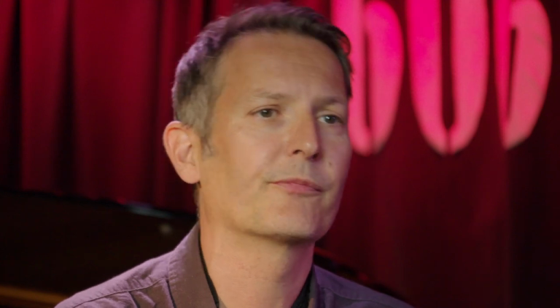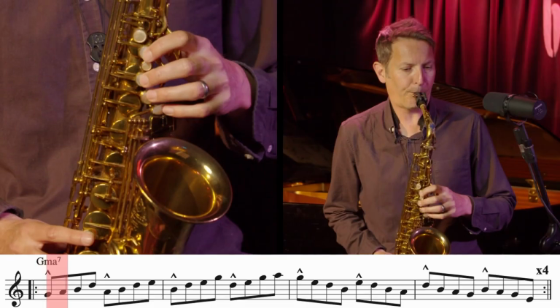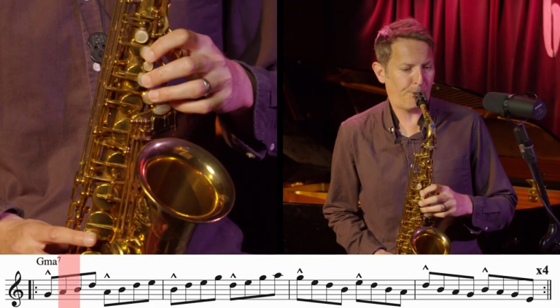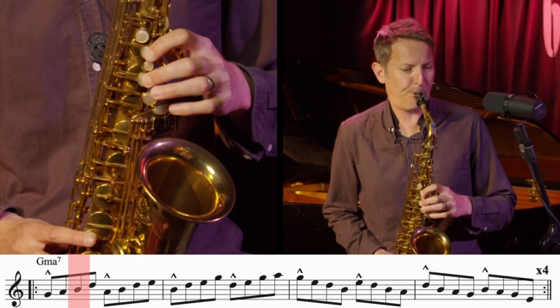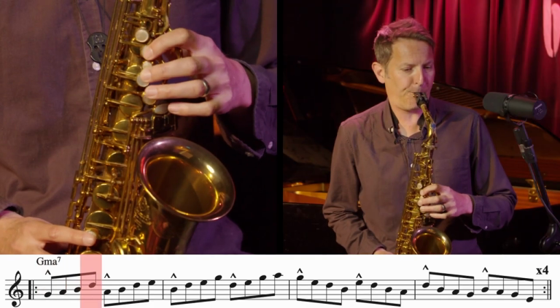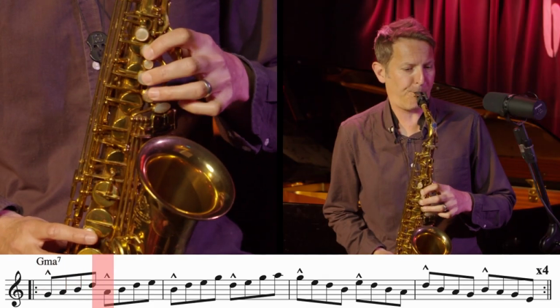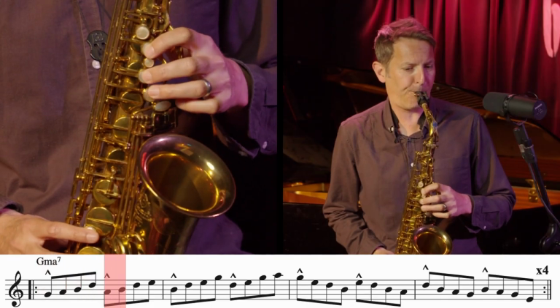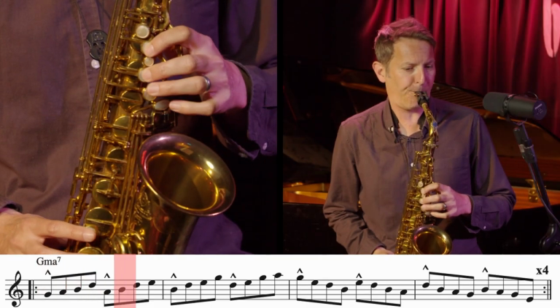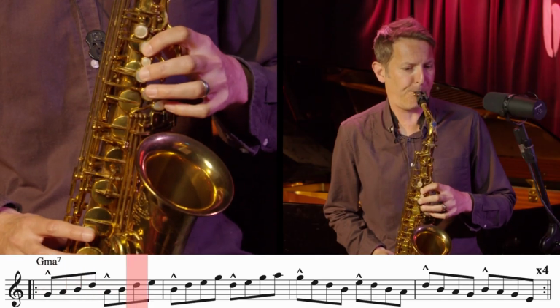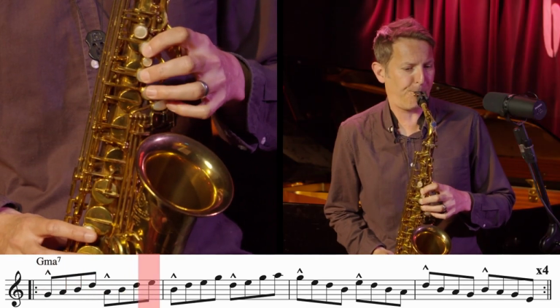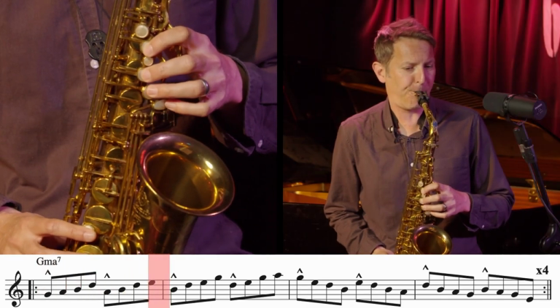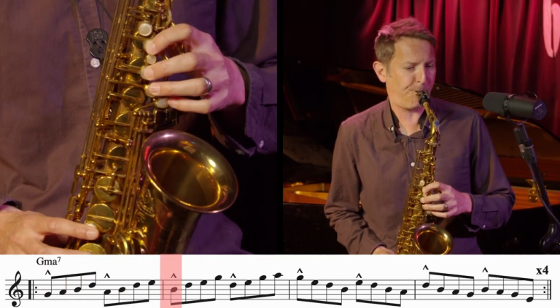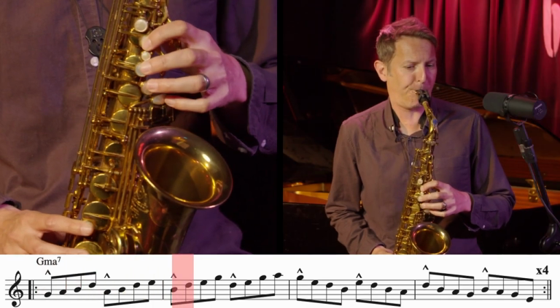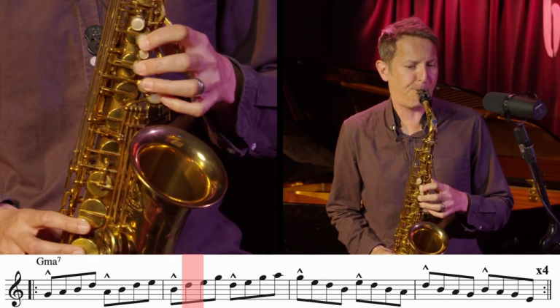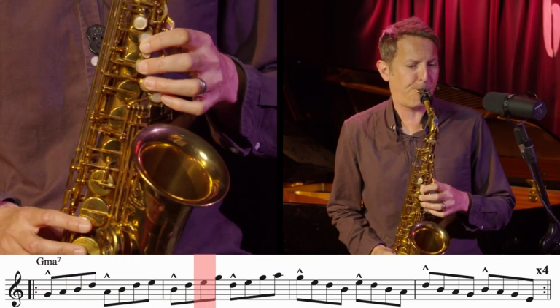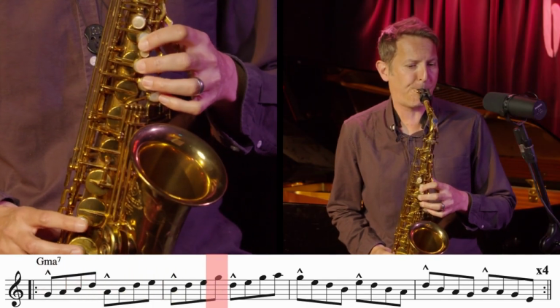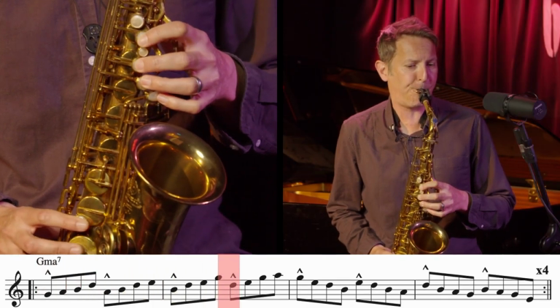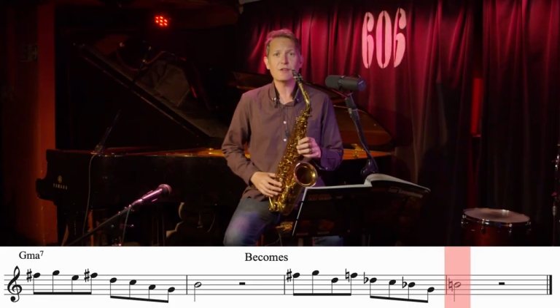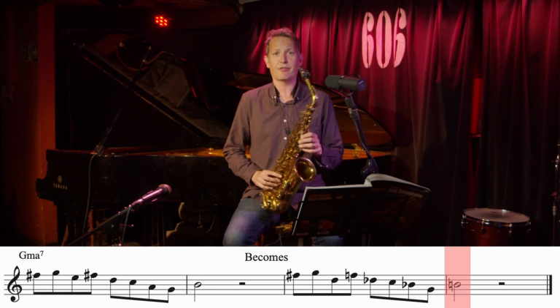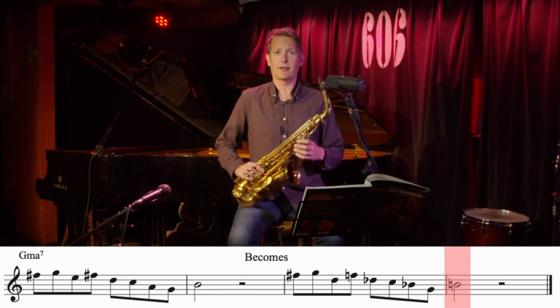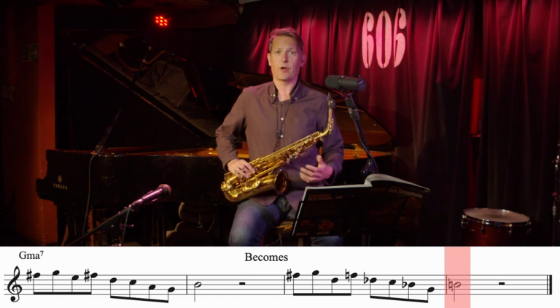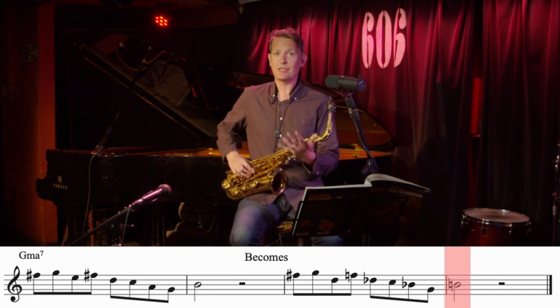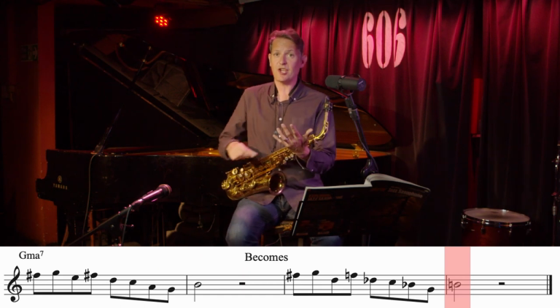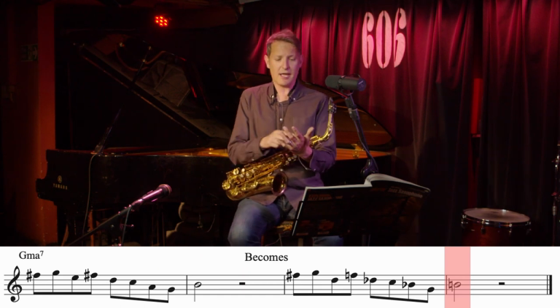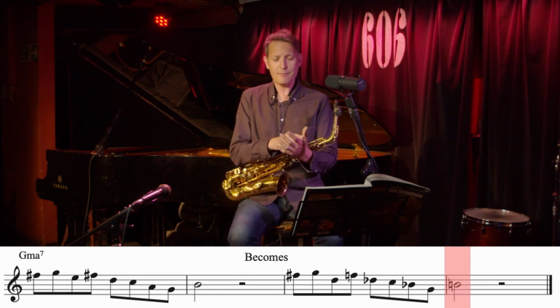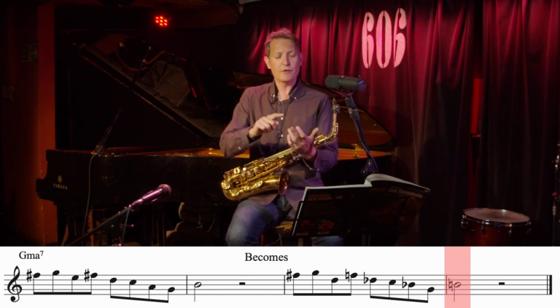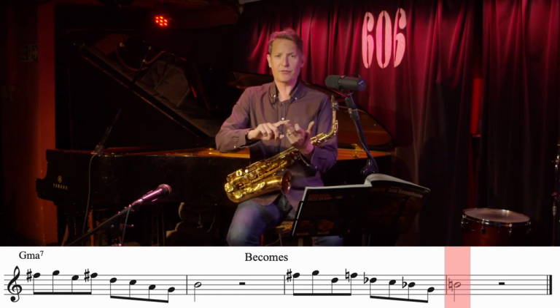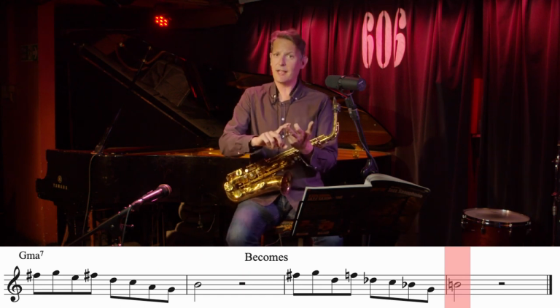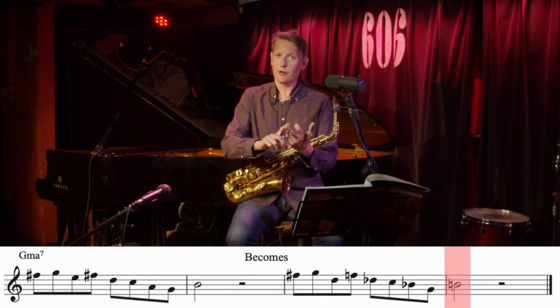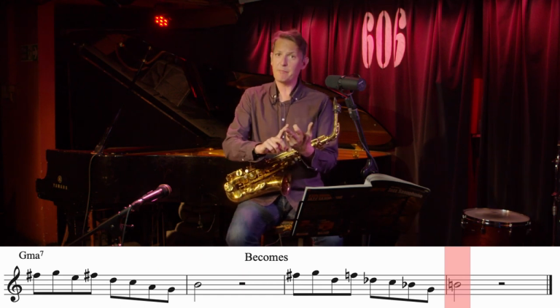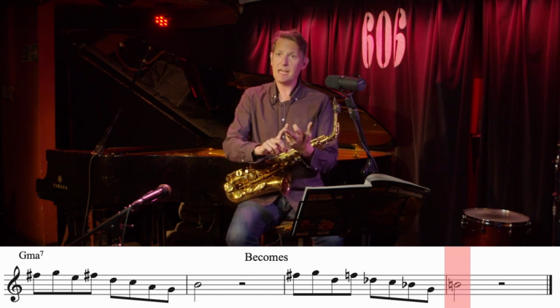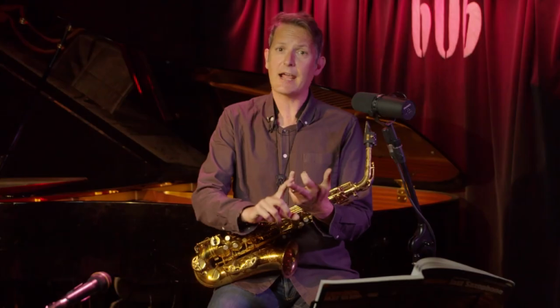In this course, I'll be drawing on this experience to teach you everything that you need to know to get started improvising jazz on the alto saxophone.